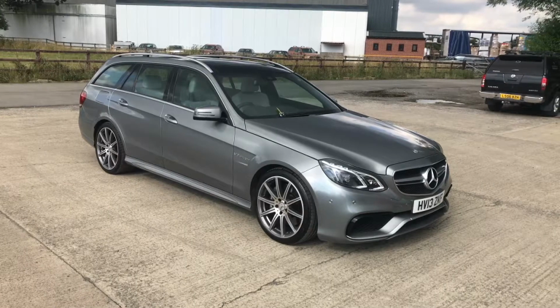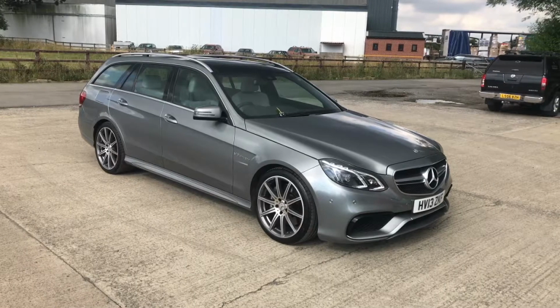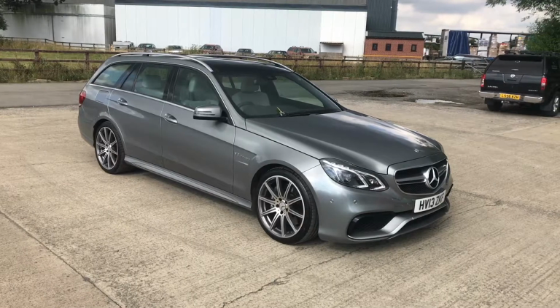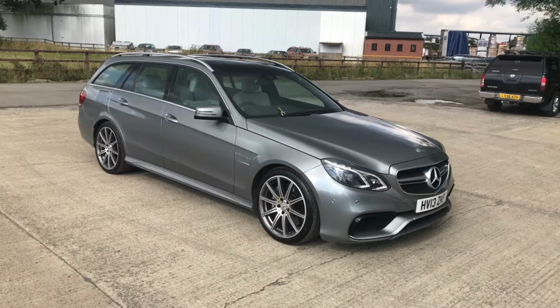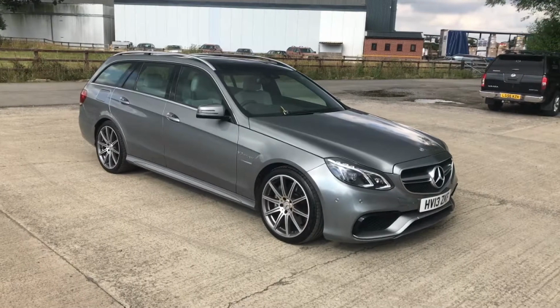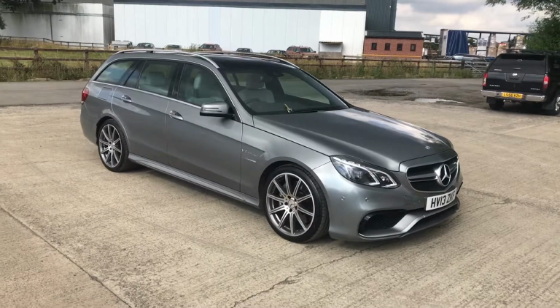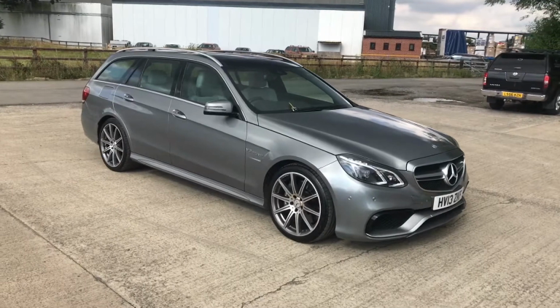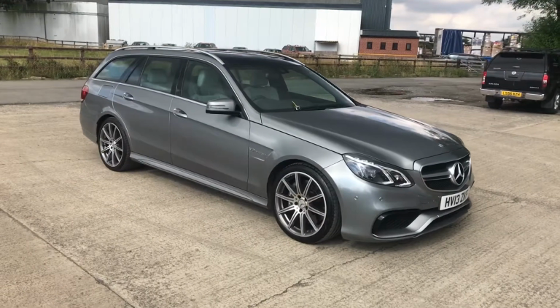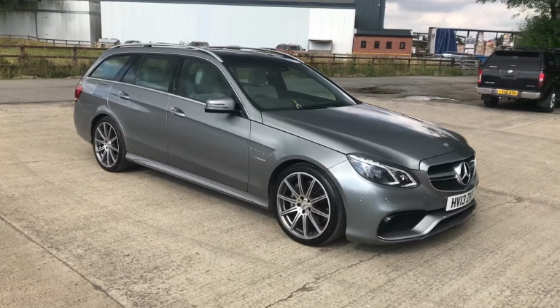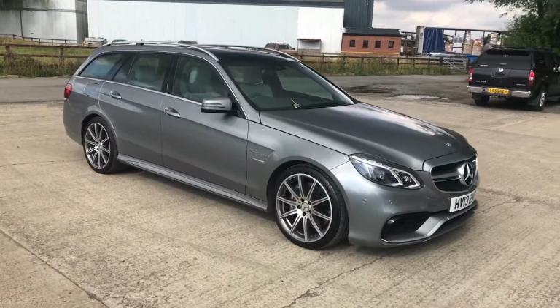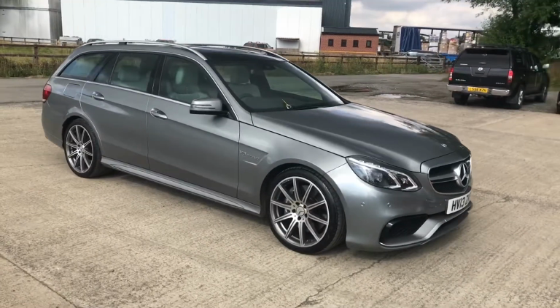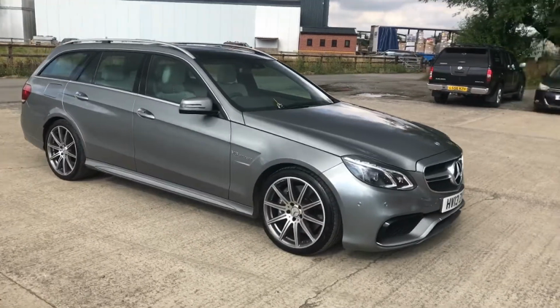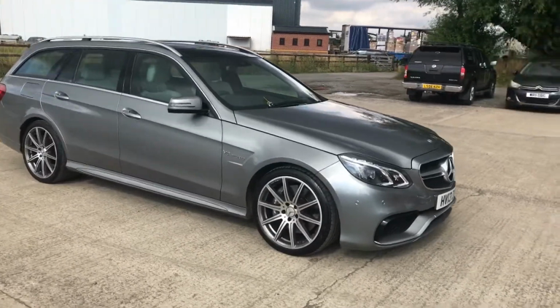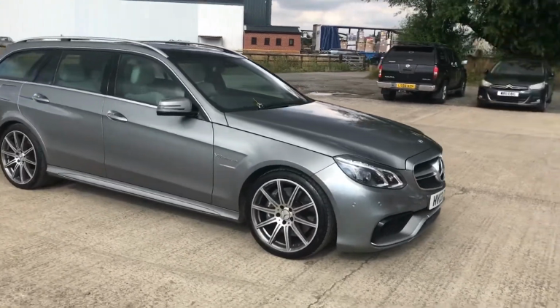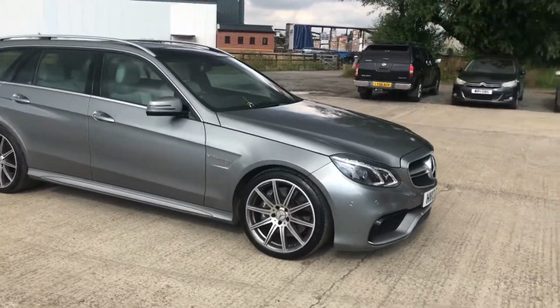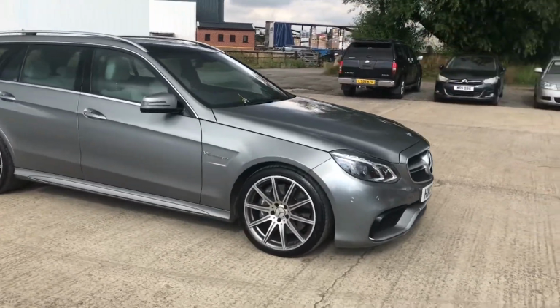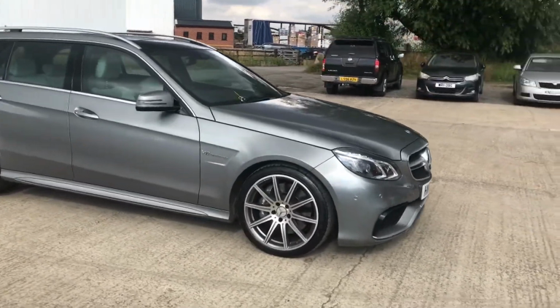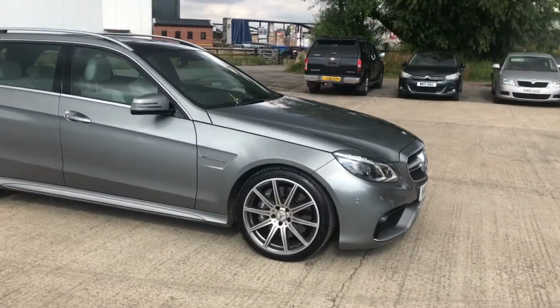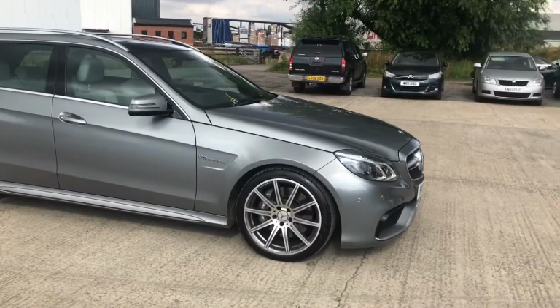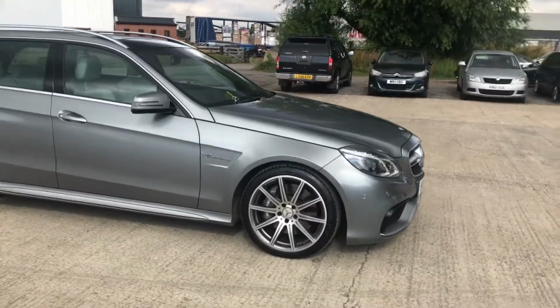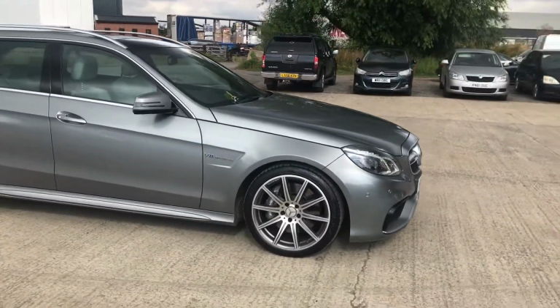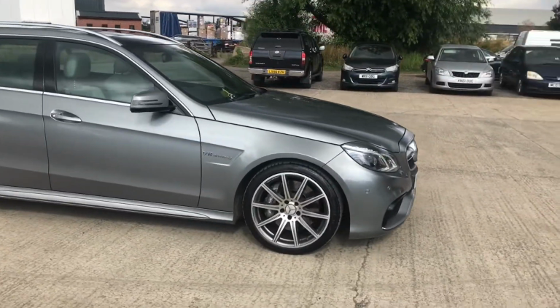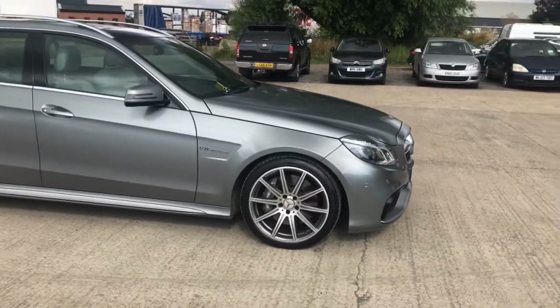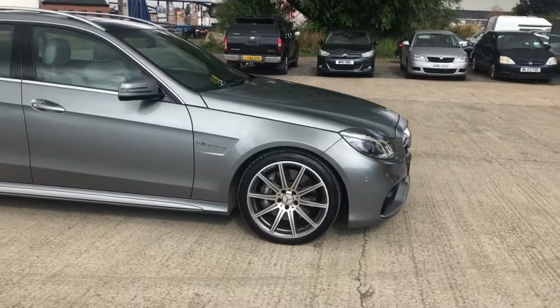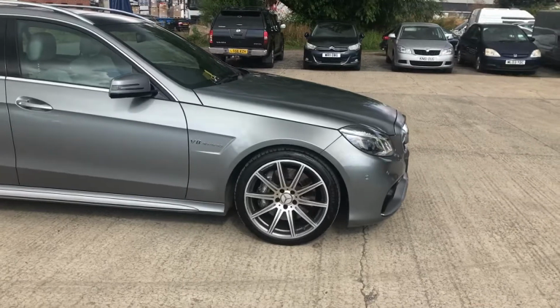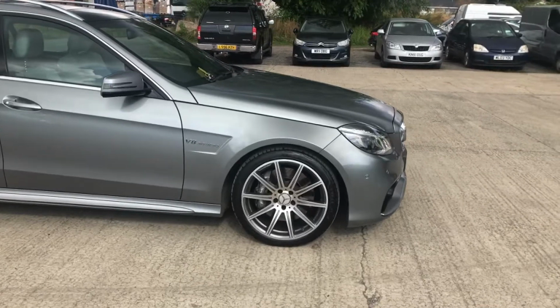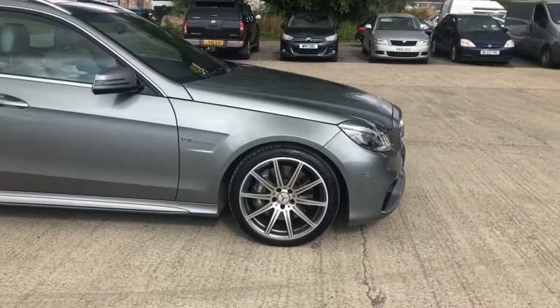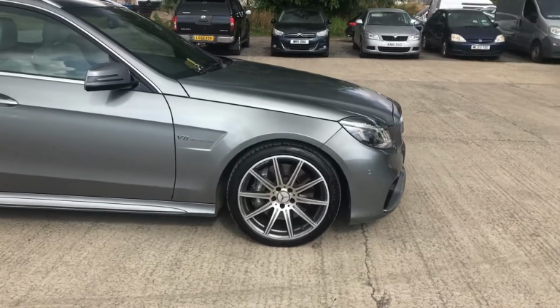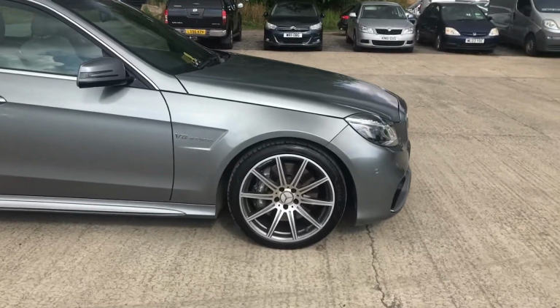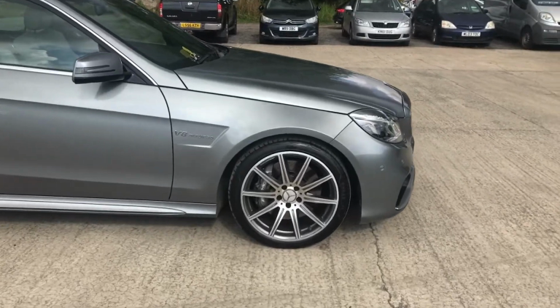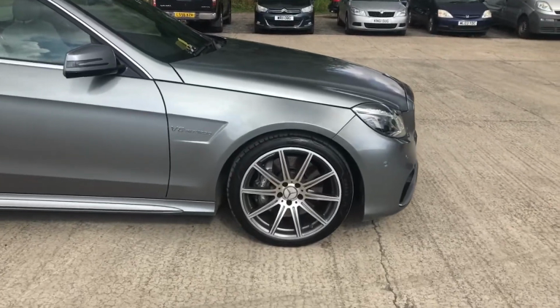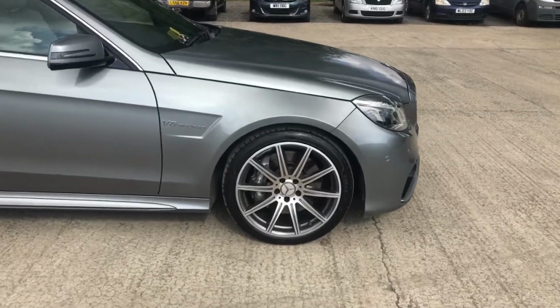Here we have the E63 Mercedes. I'll do my best to point out any marks, any imperfections and things like that.